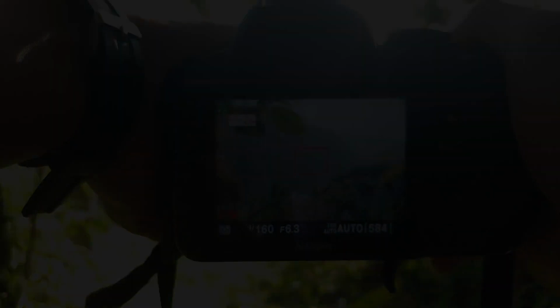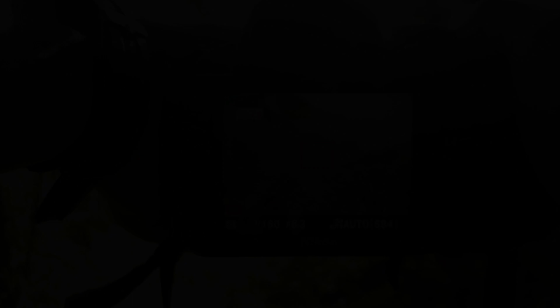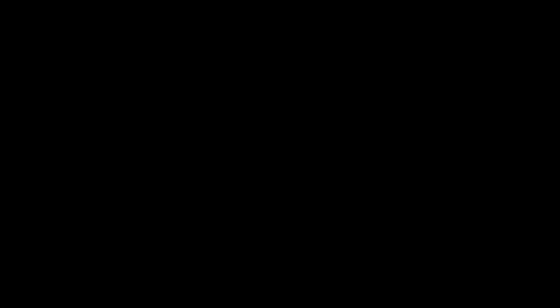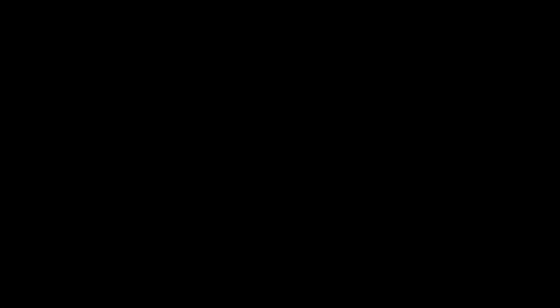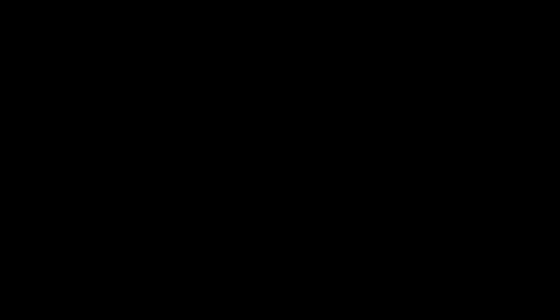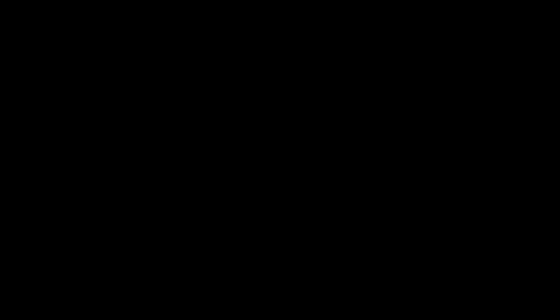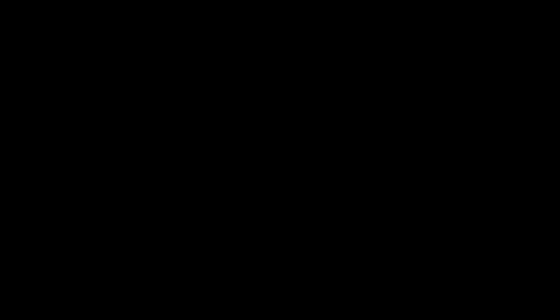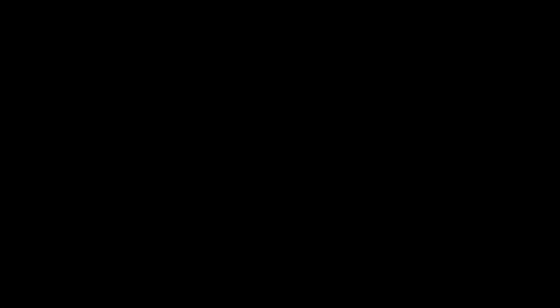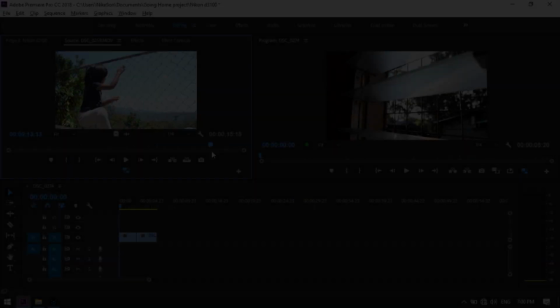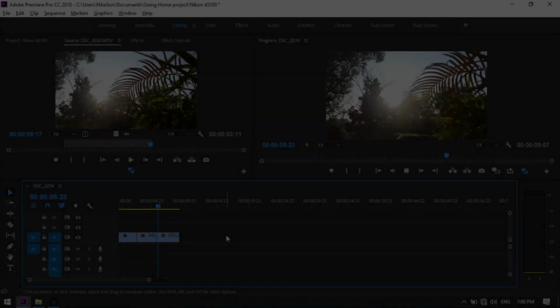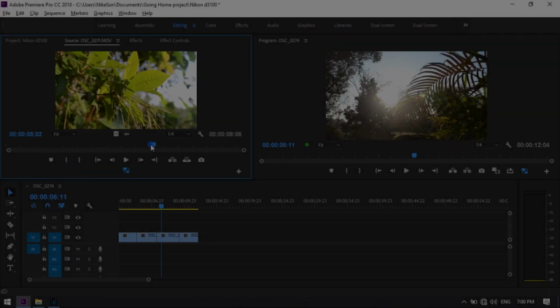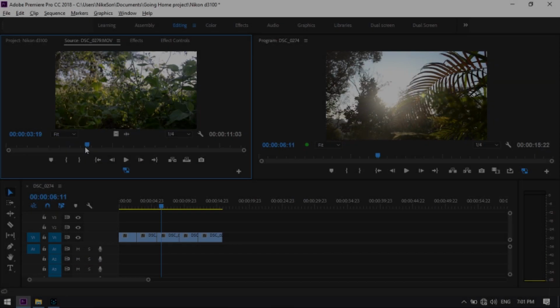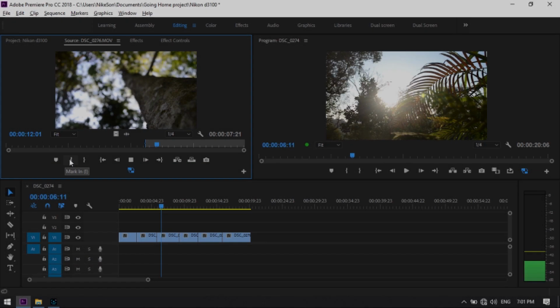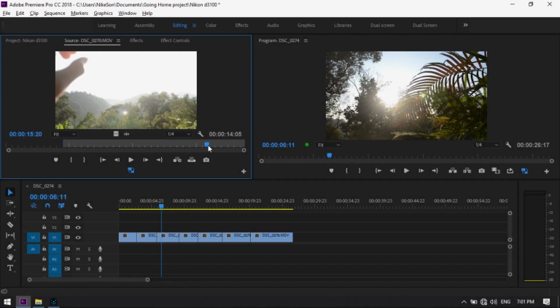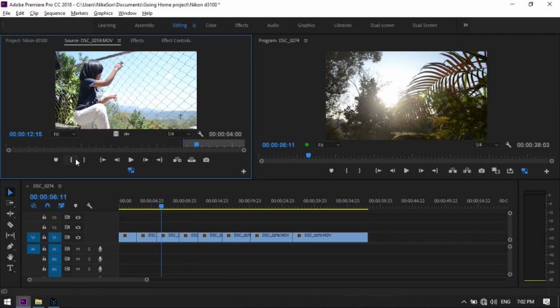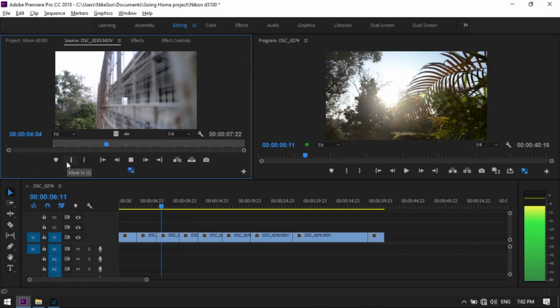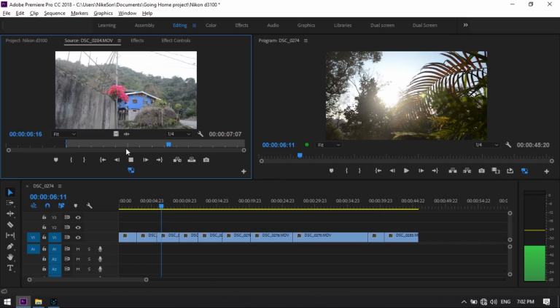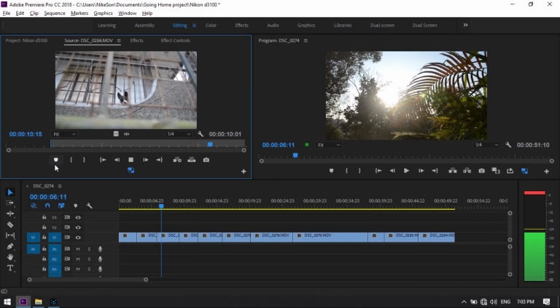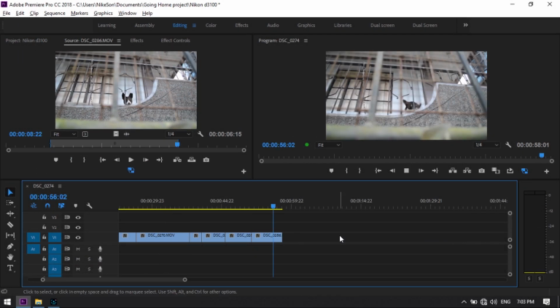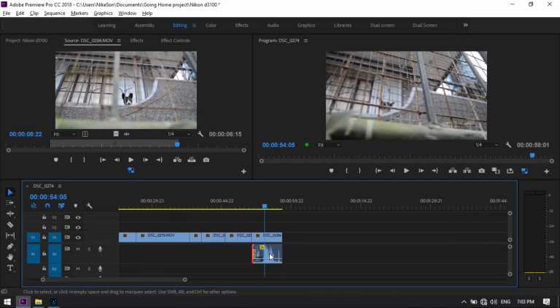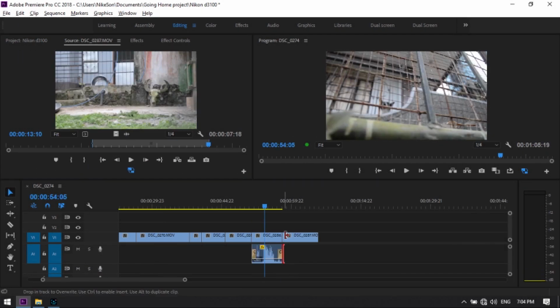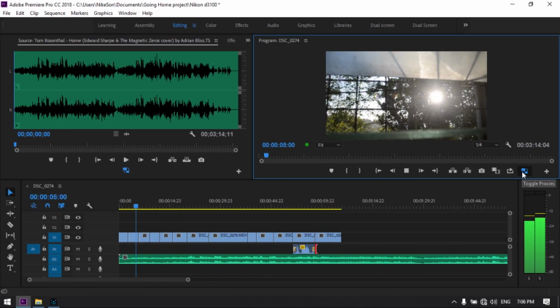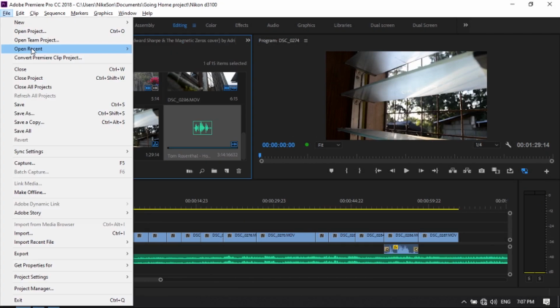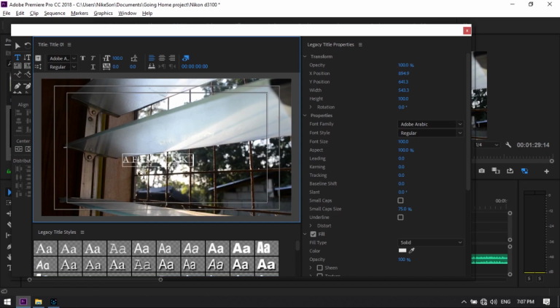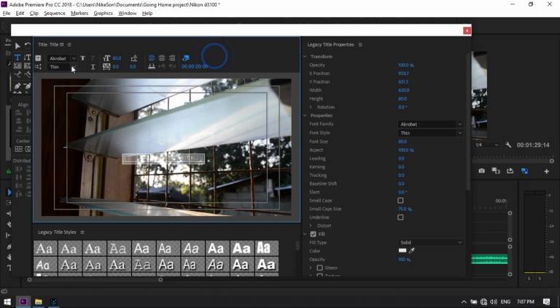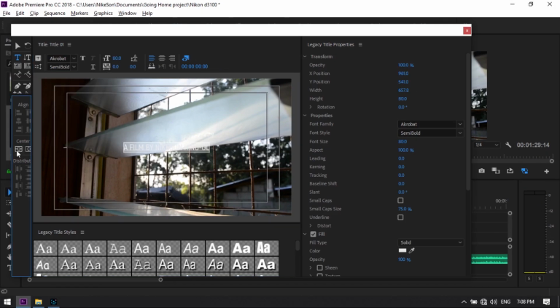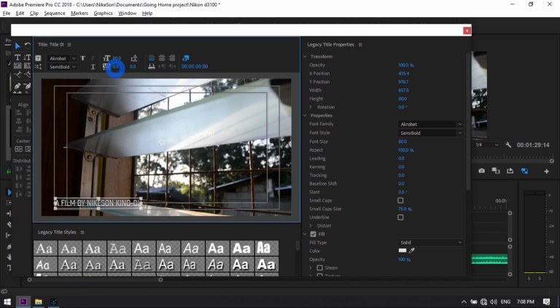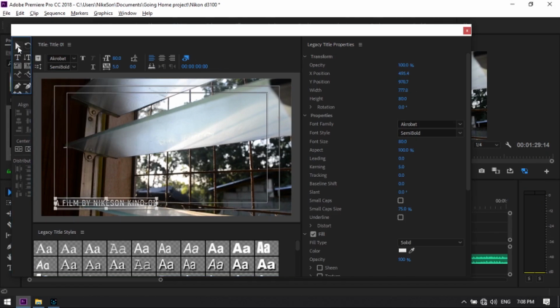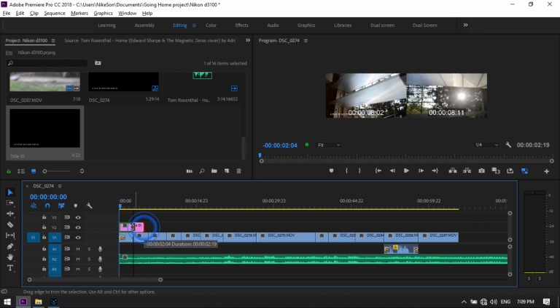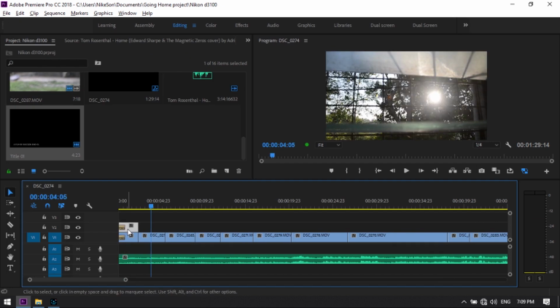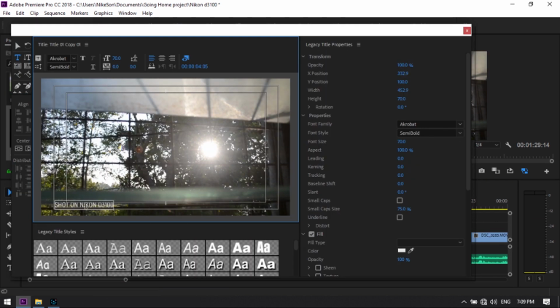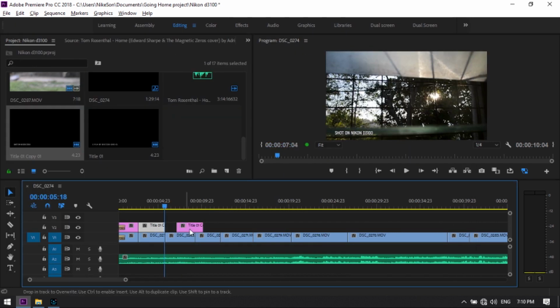And now we're going to edit using Adobe Premiere Pro.